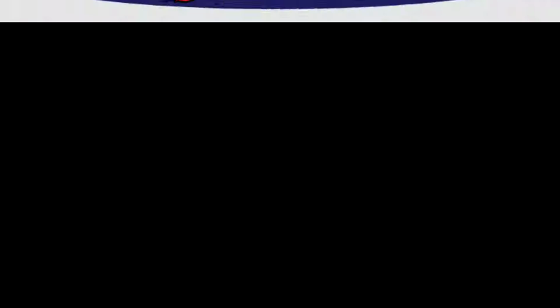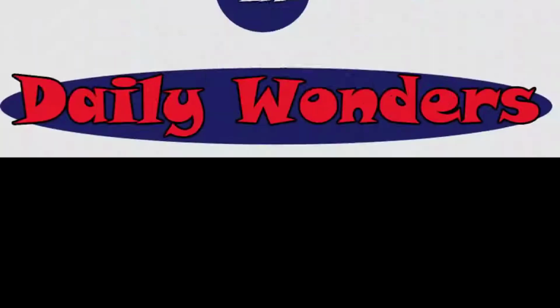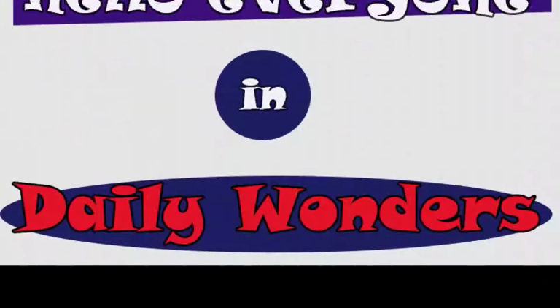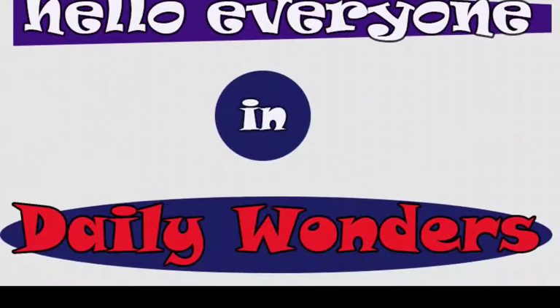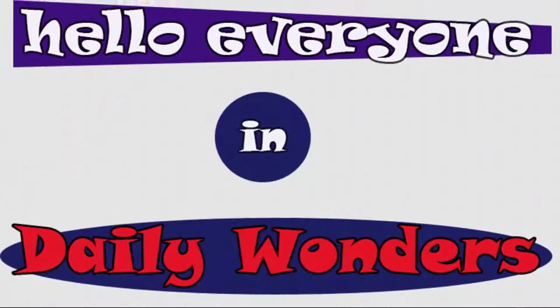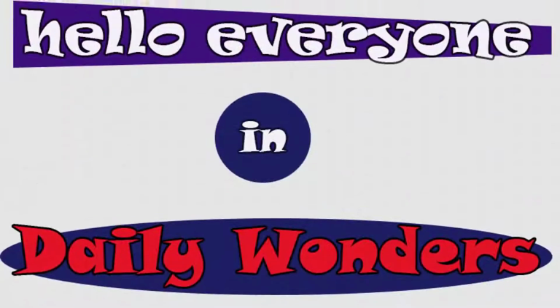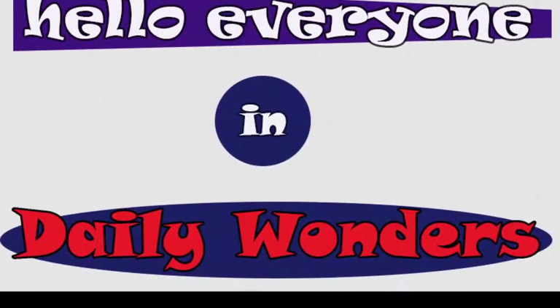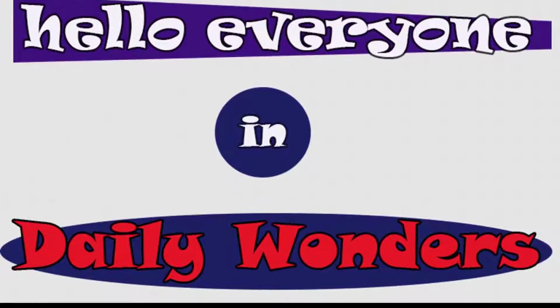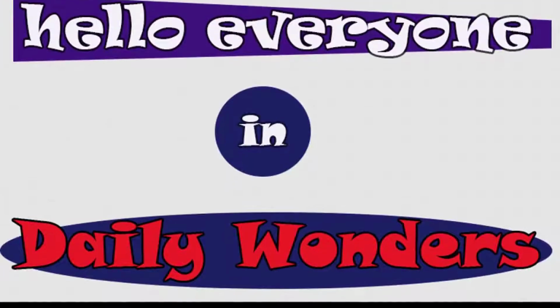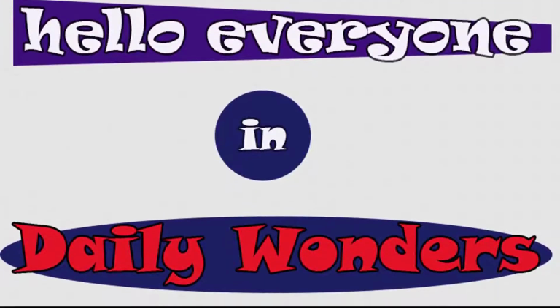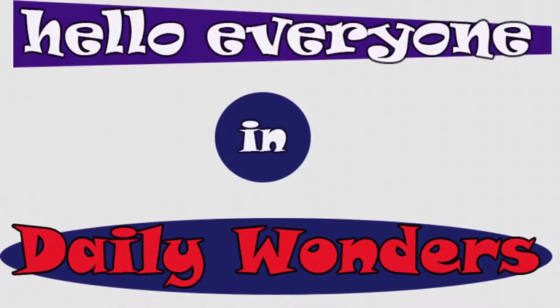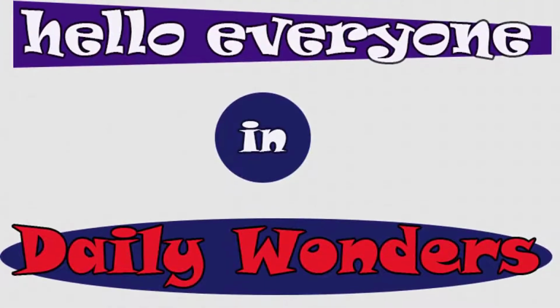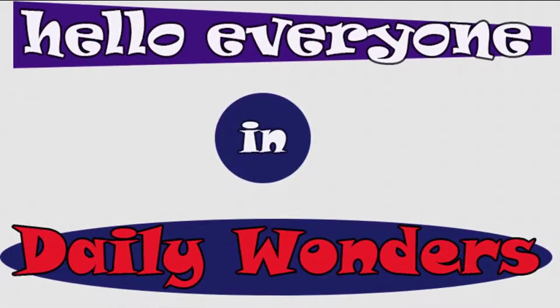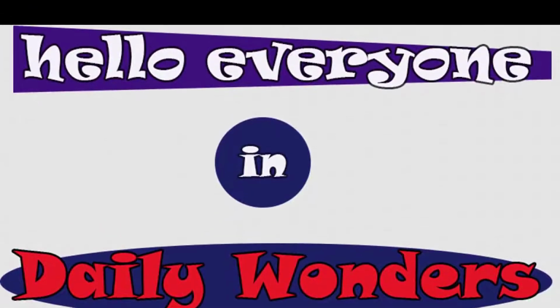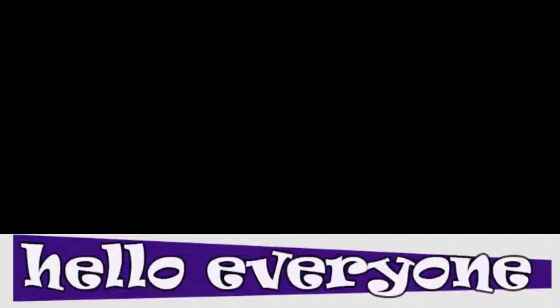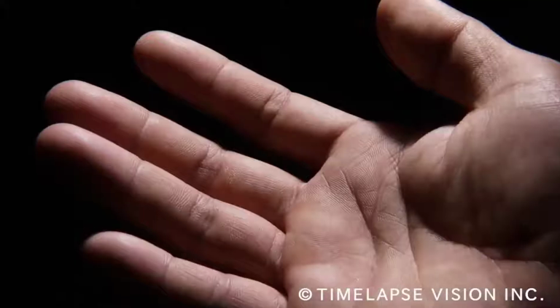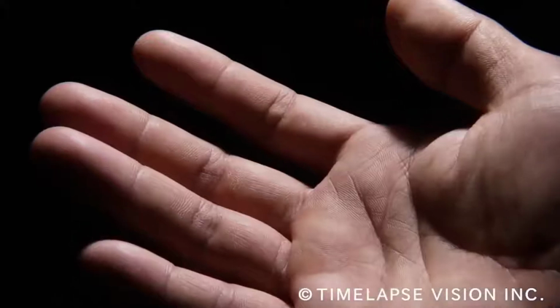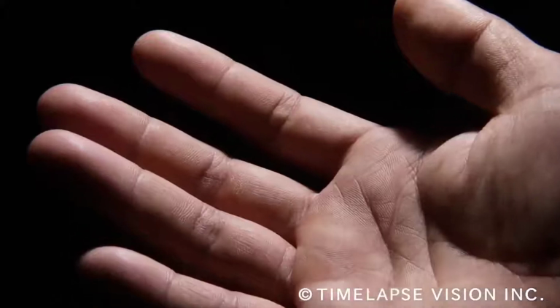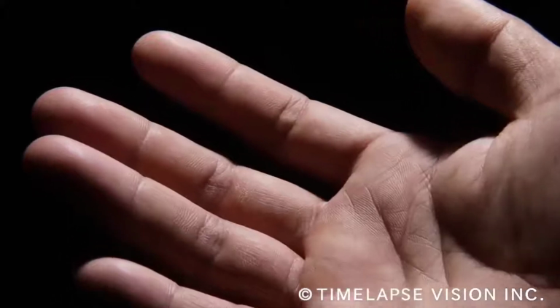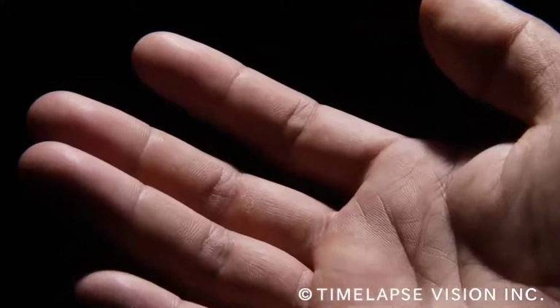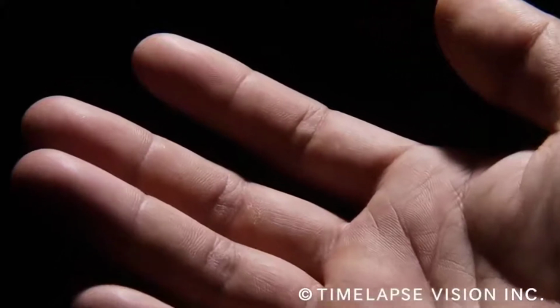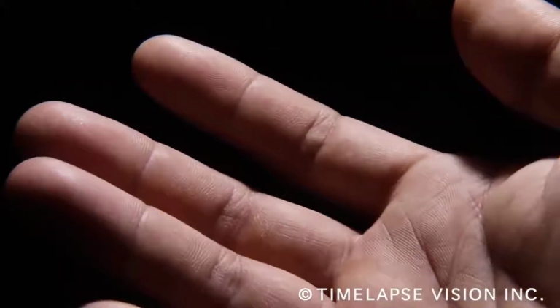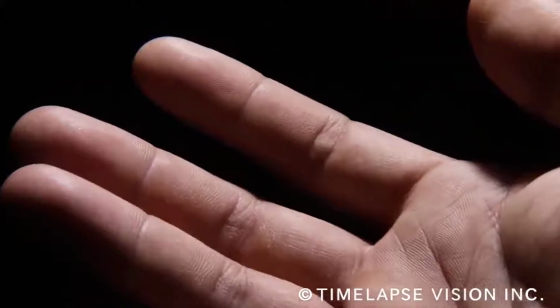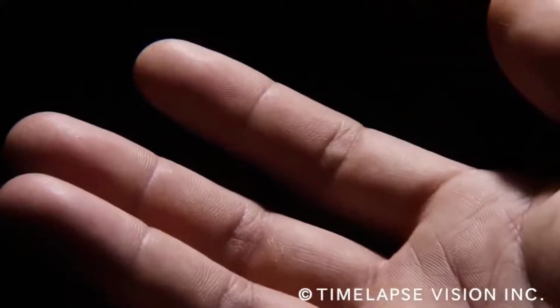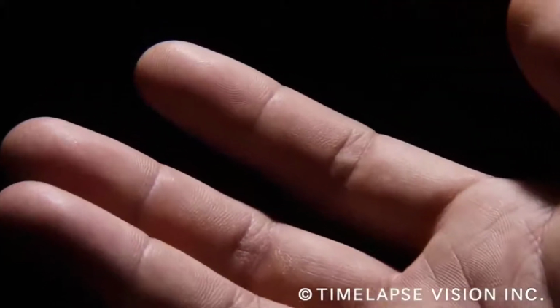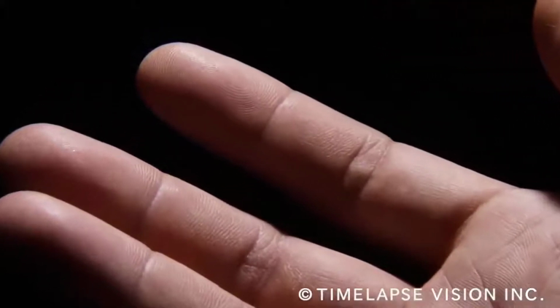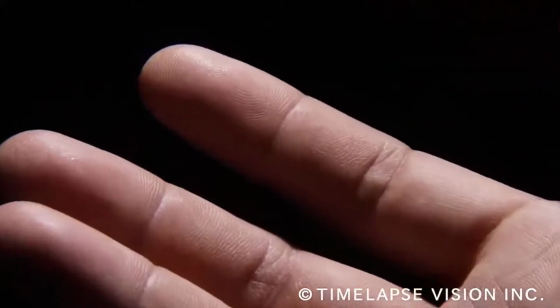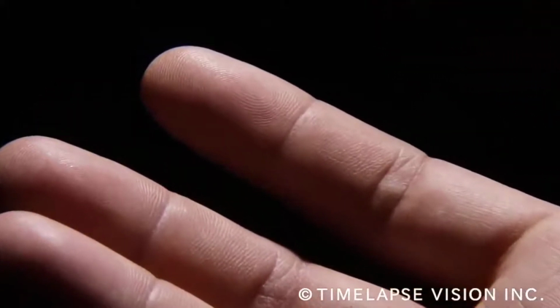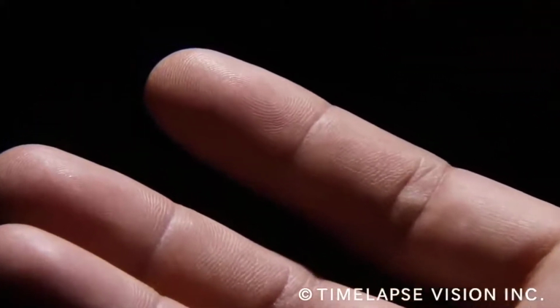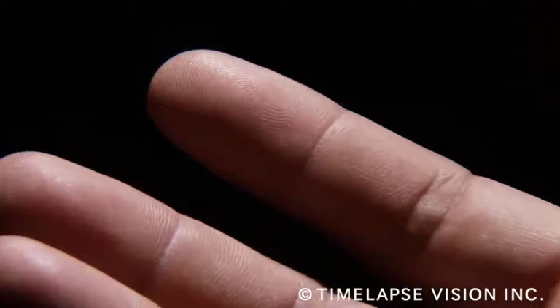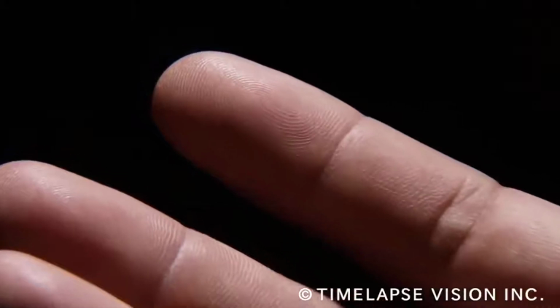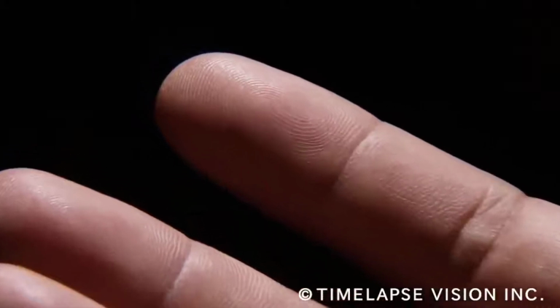Hello everyone in Daily Wonders. Here's what it looks like when sweat develops on a human finger.